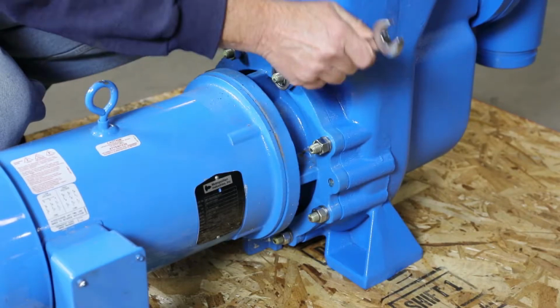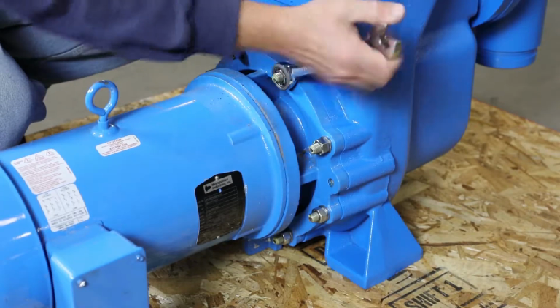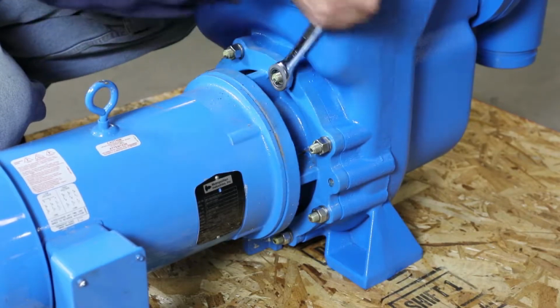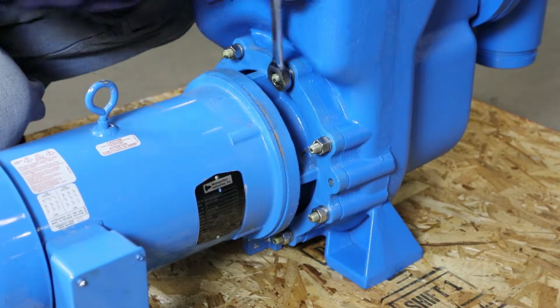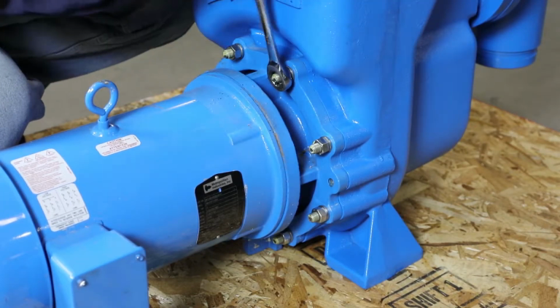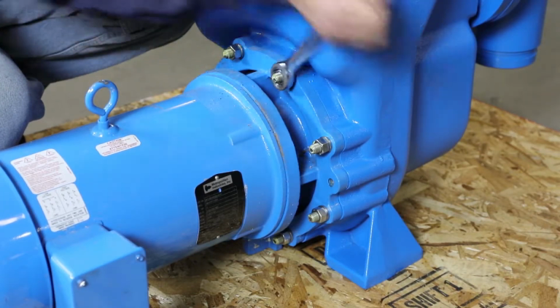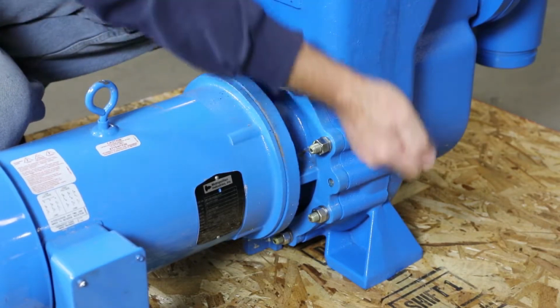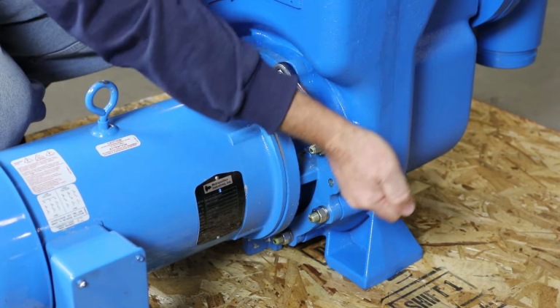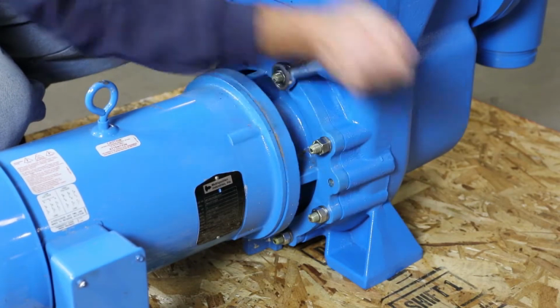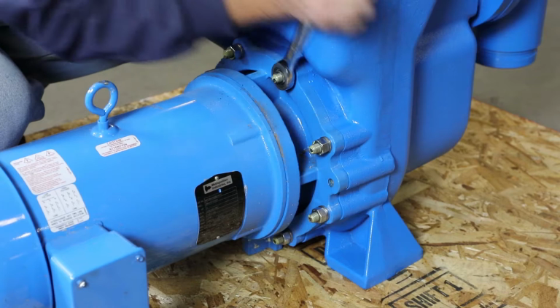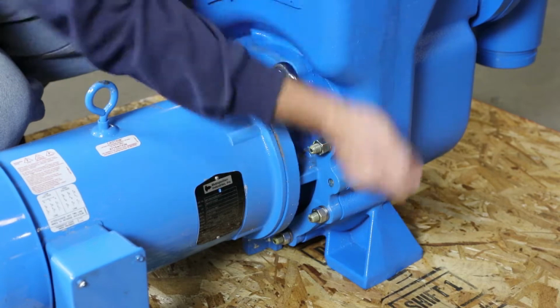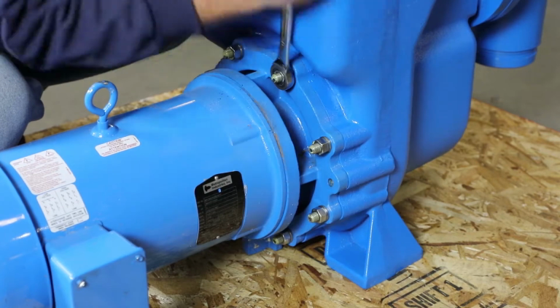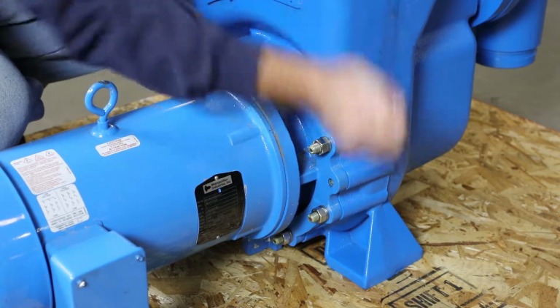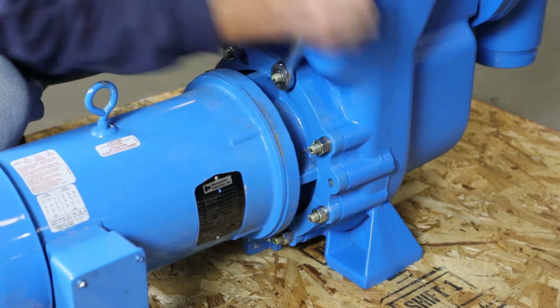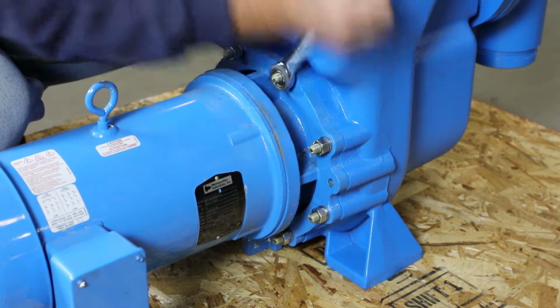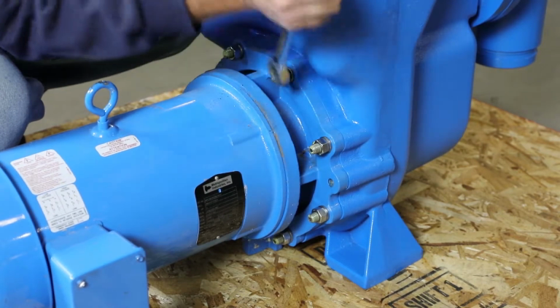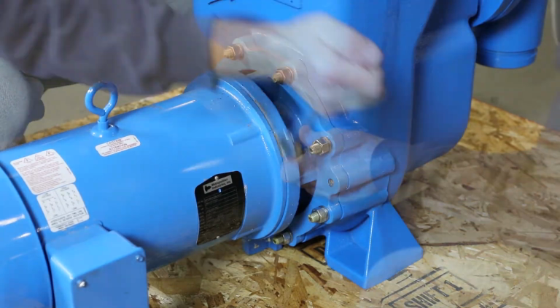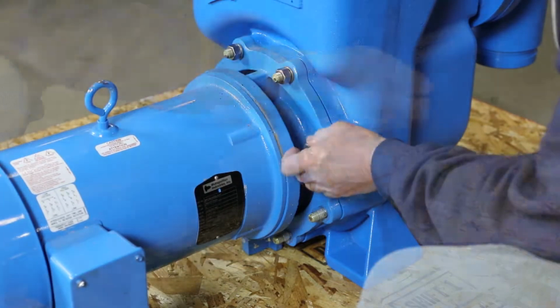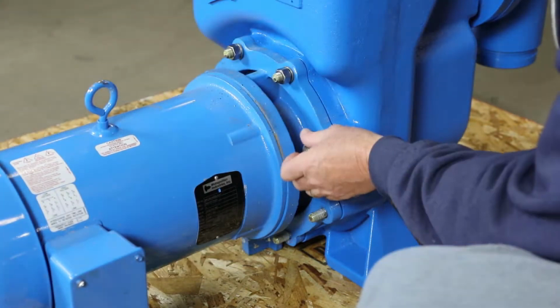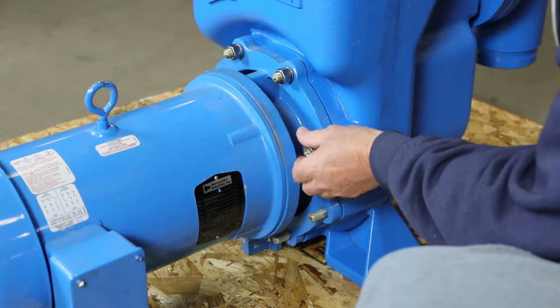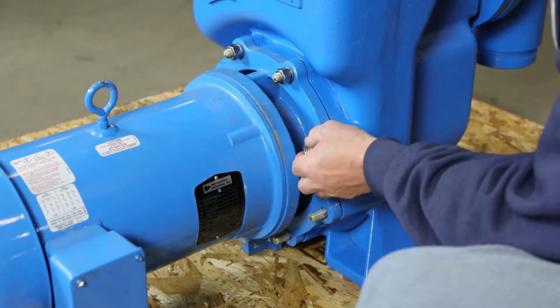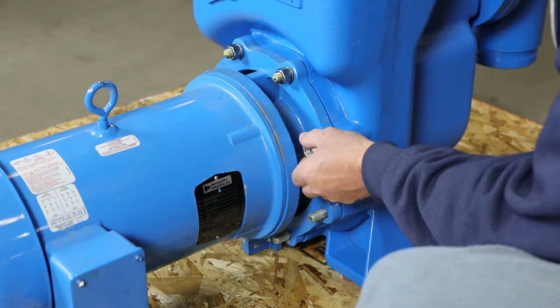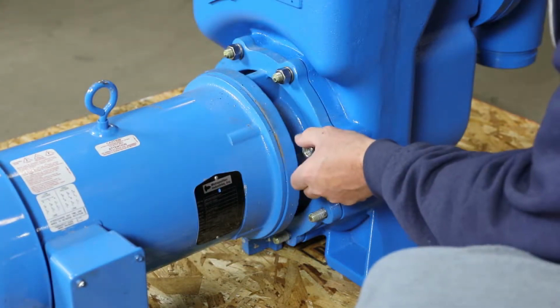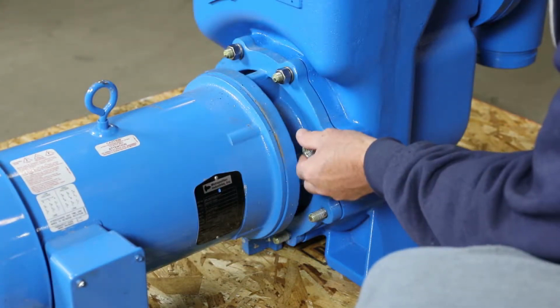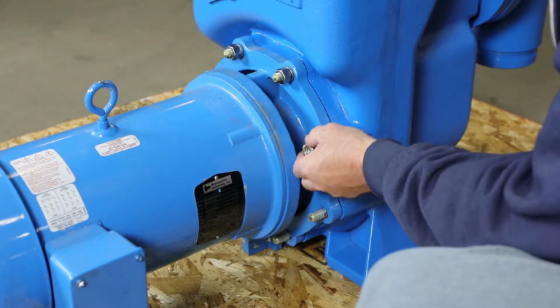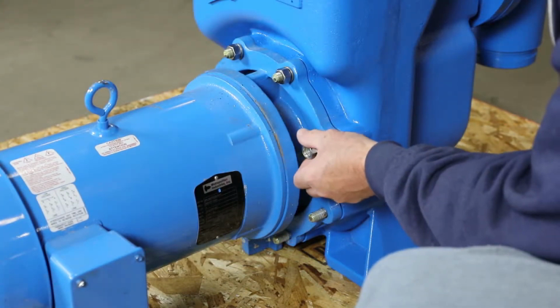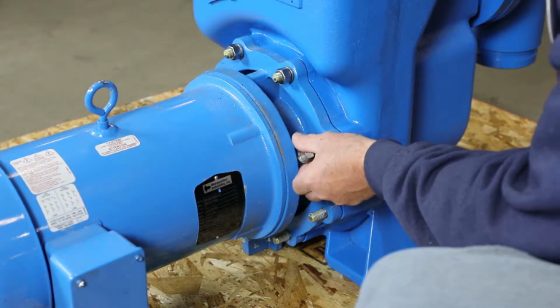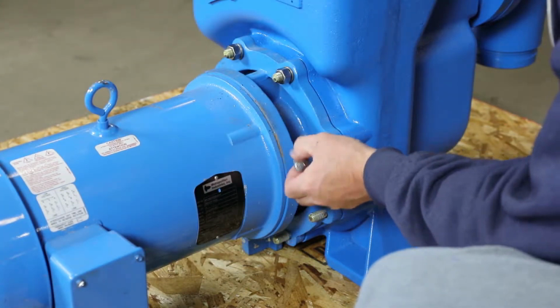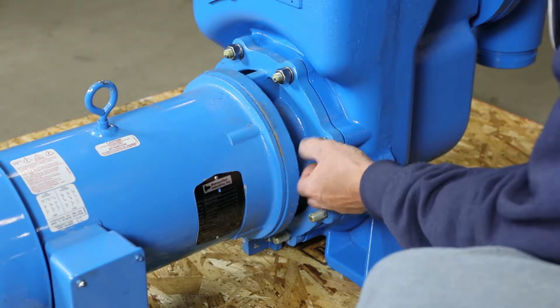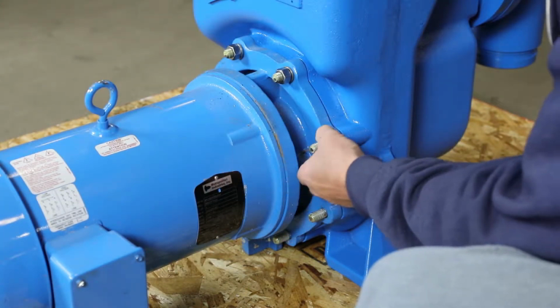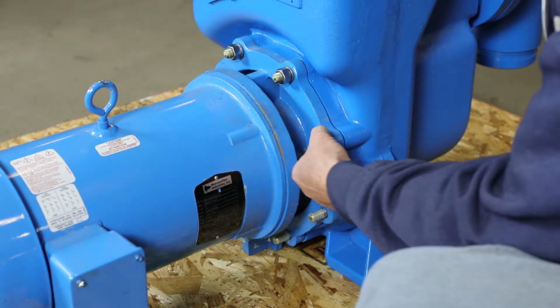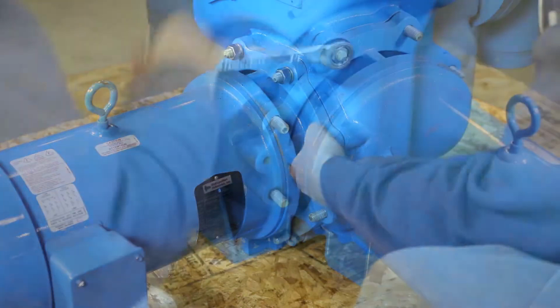Using a ratchet wrench, loosen and remove the eight nuts attaching the rotating unit assembly to the main pump case.